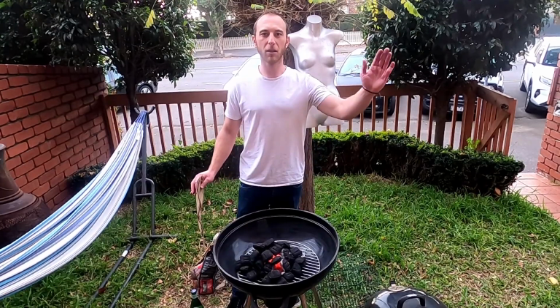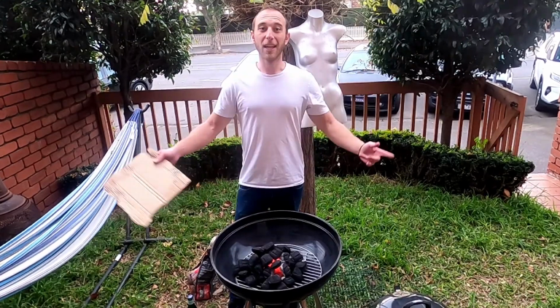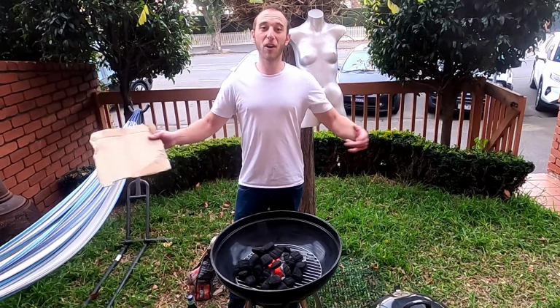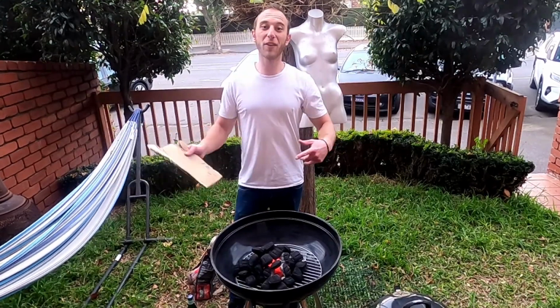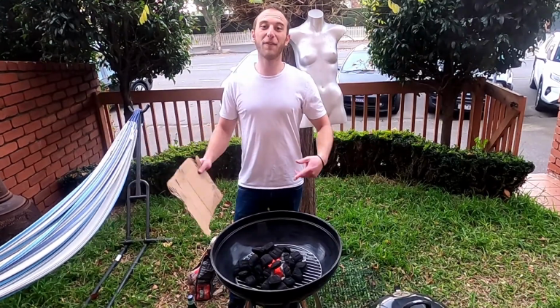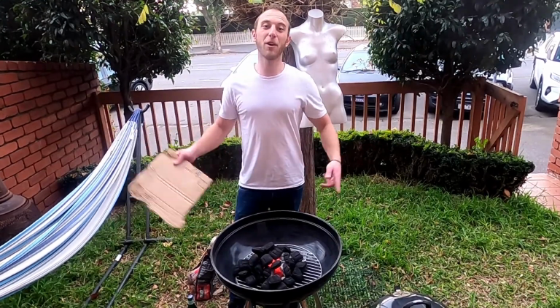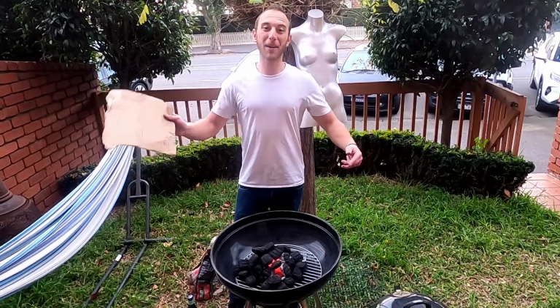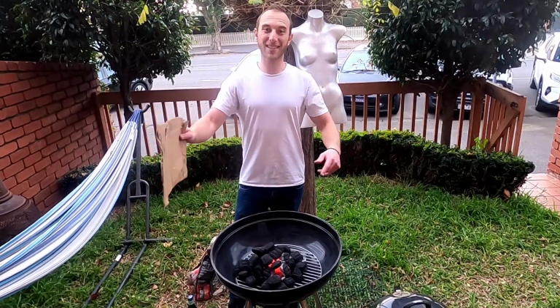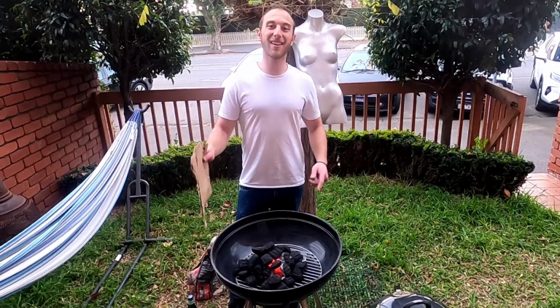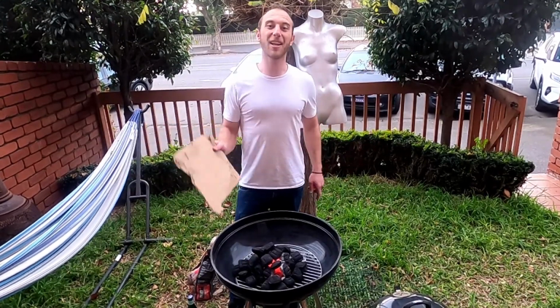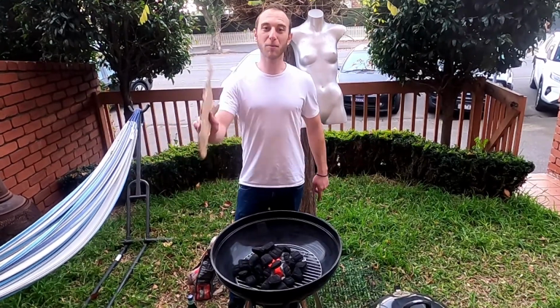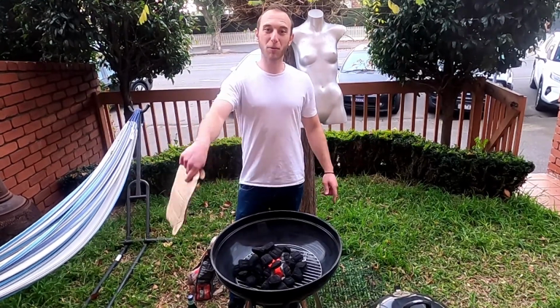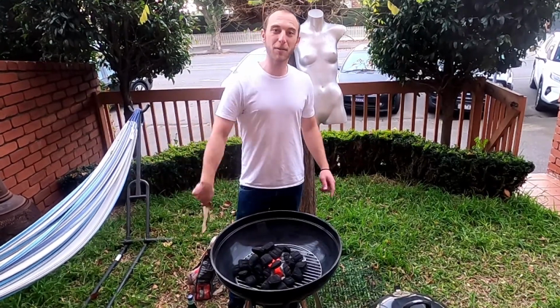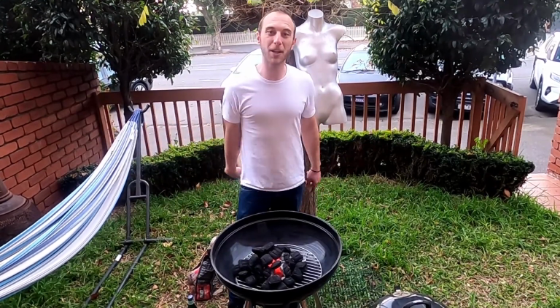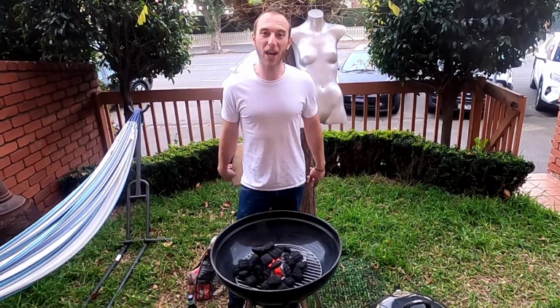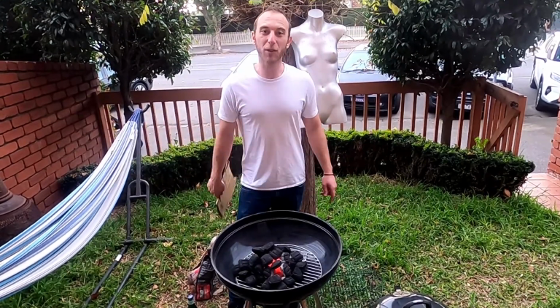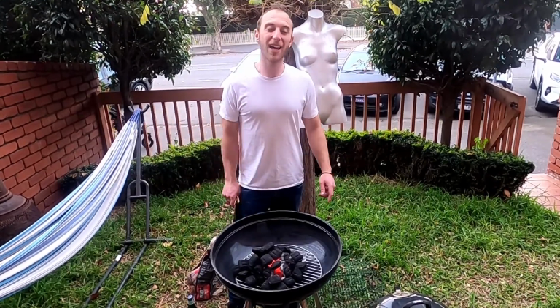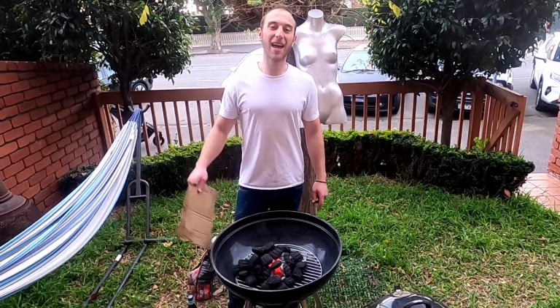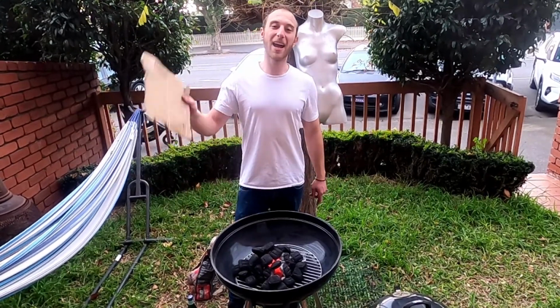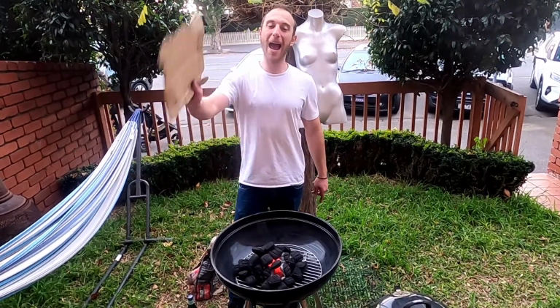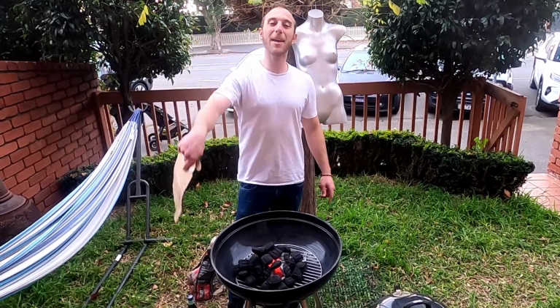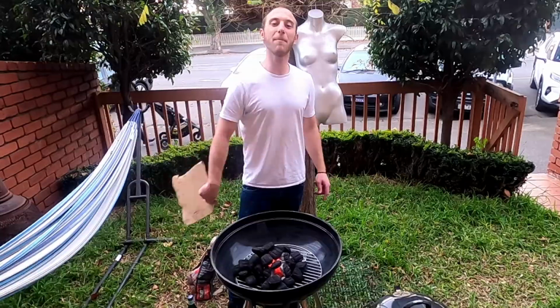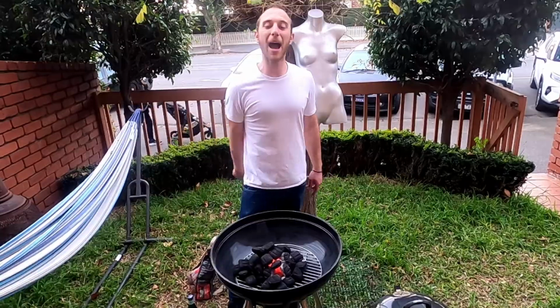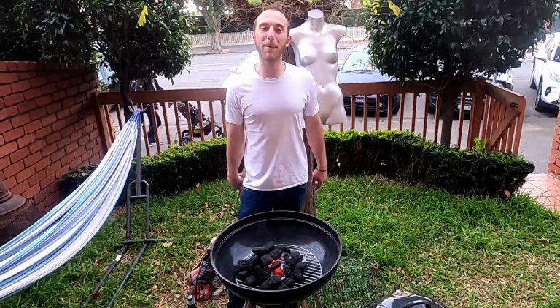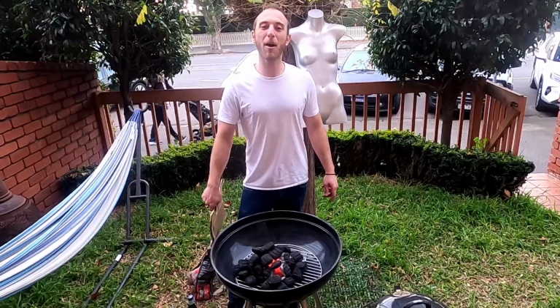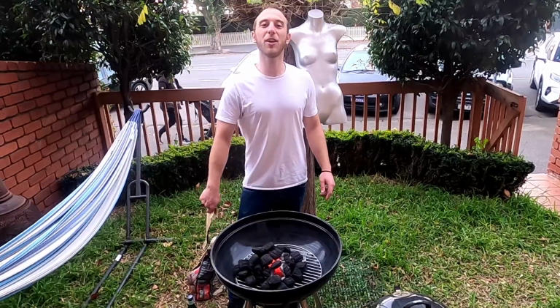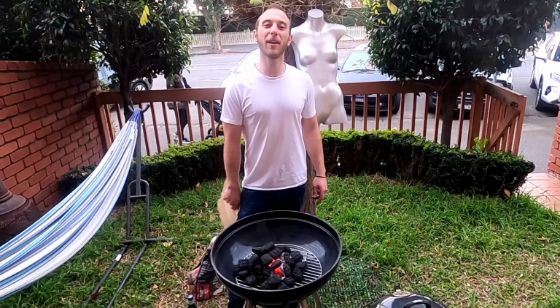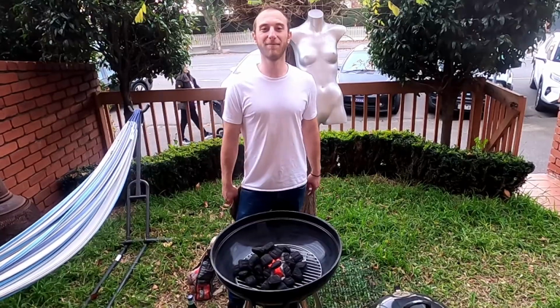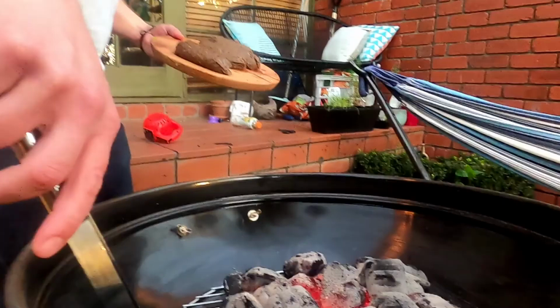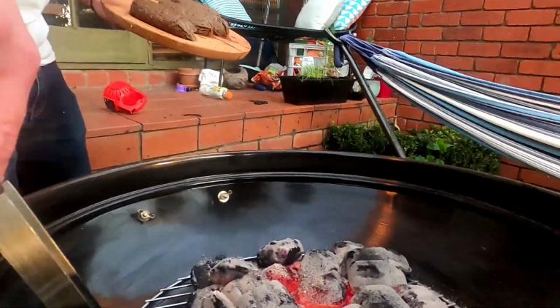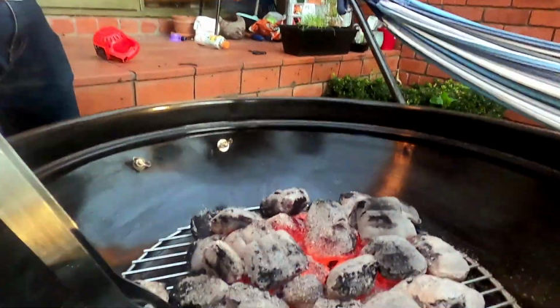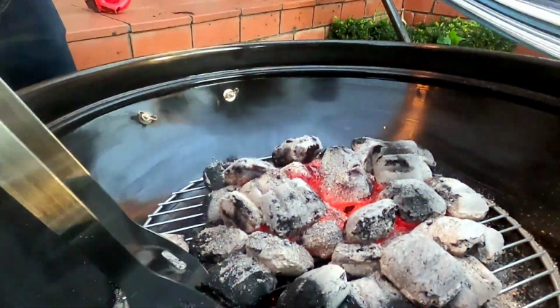If you like this video, please click like, subscribe to my channel, and happy barbecuing. Bye!